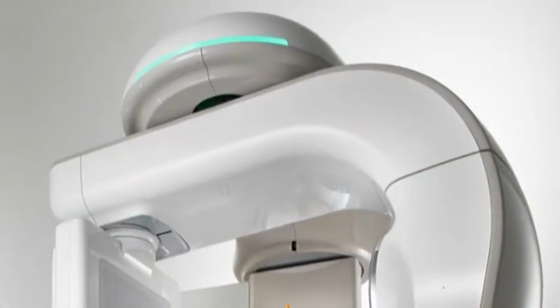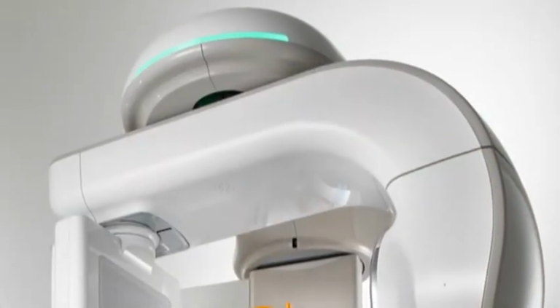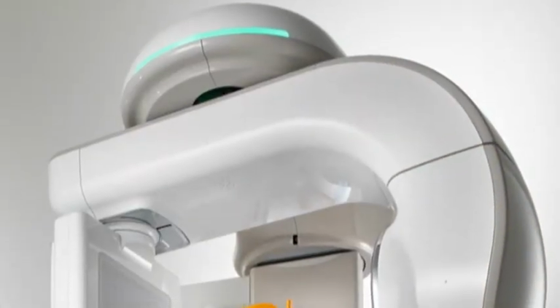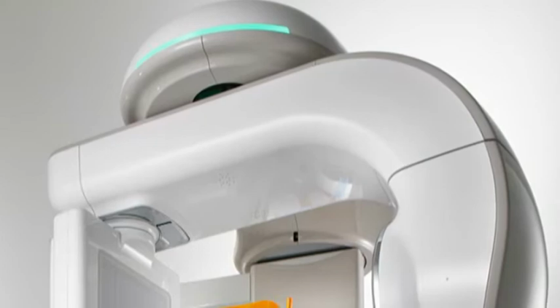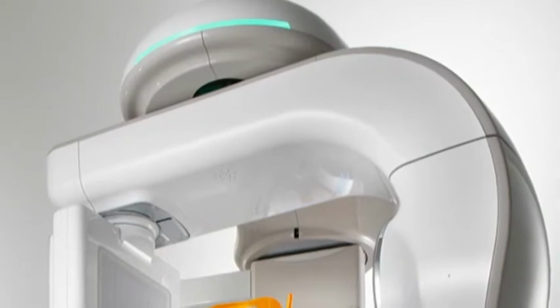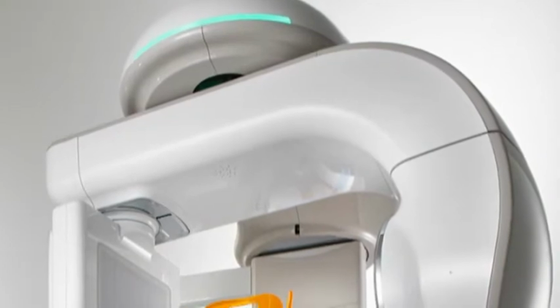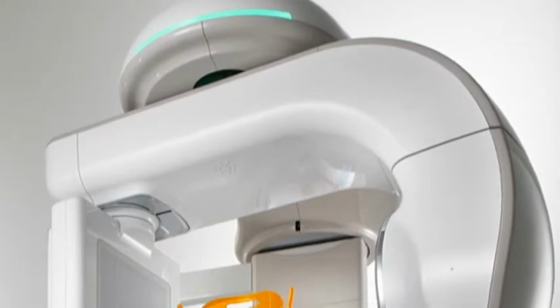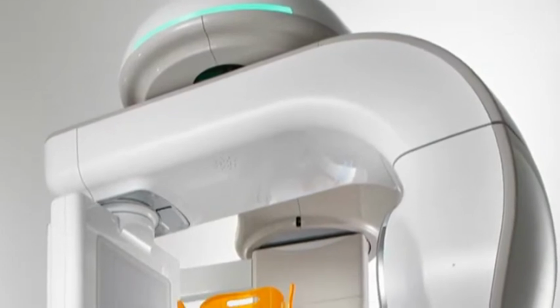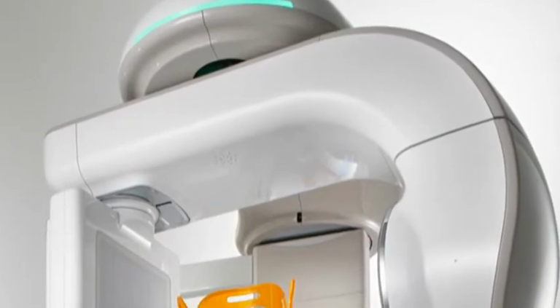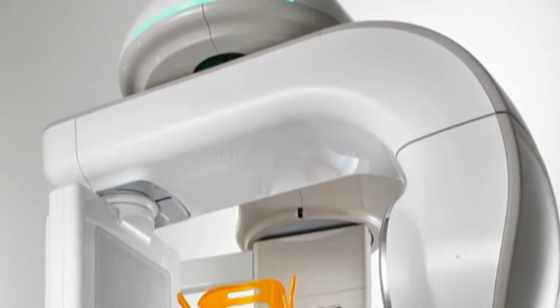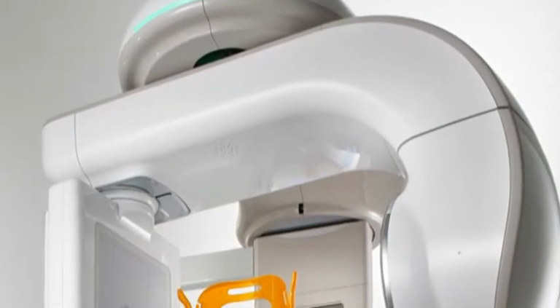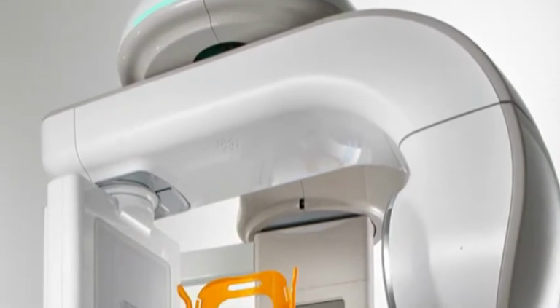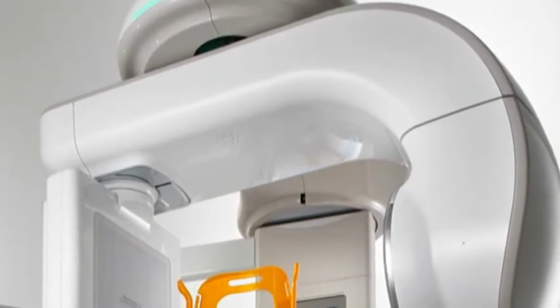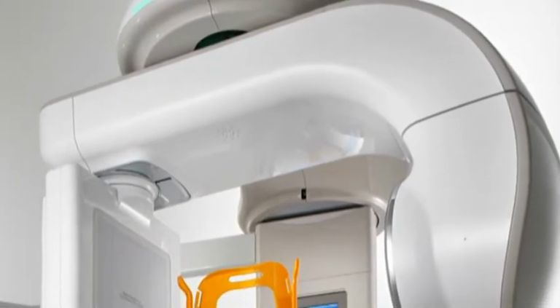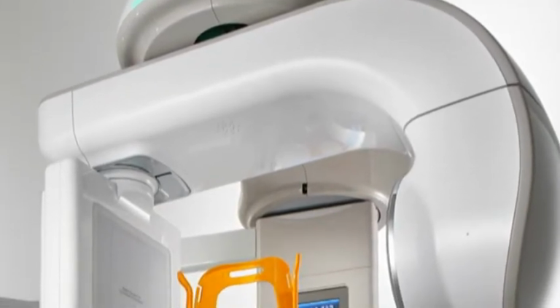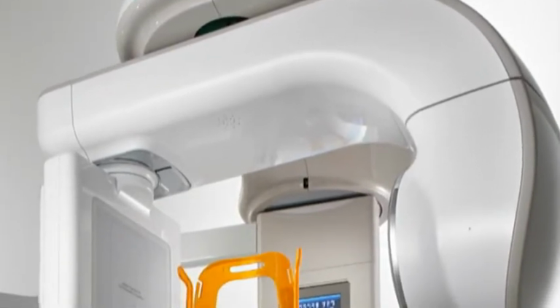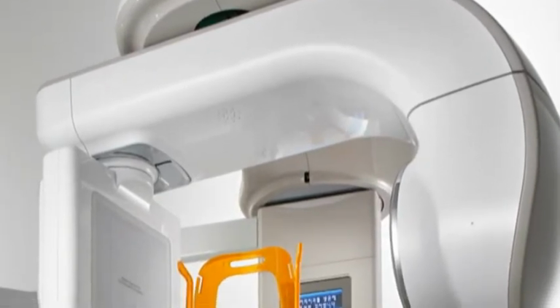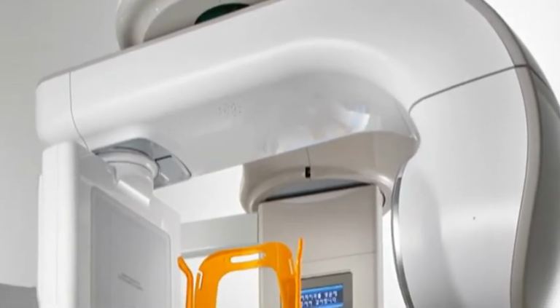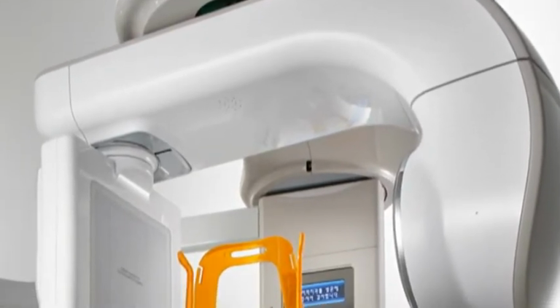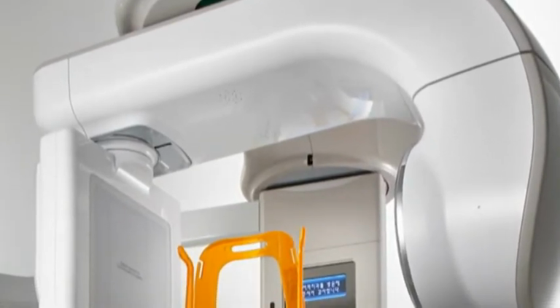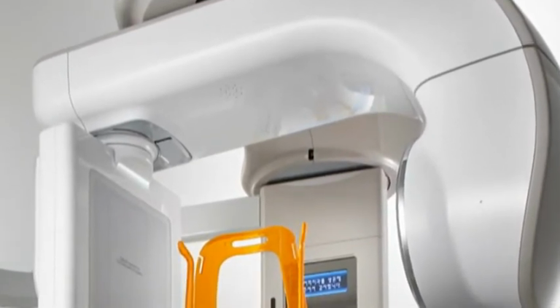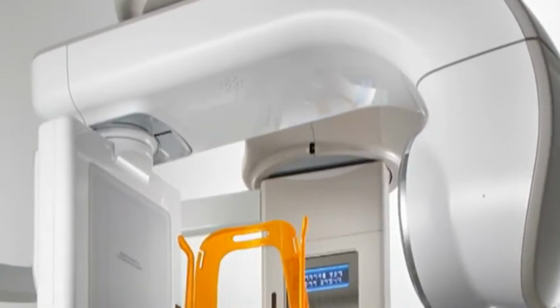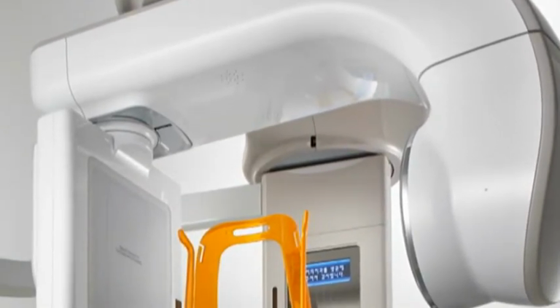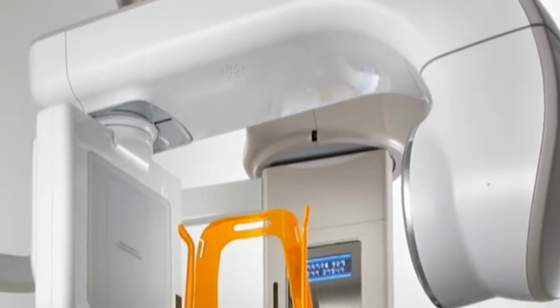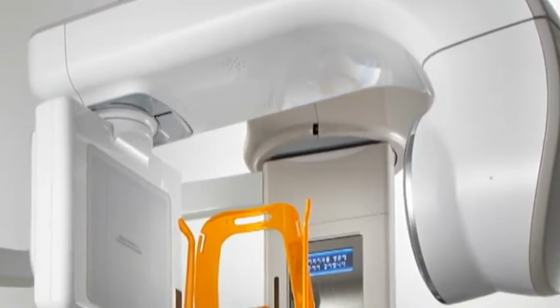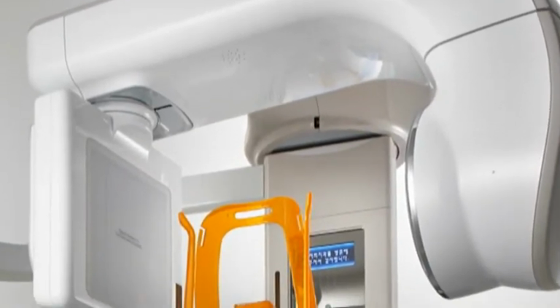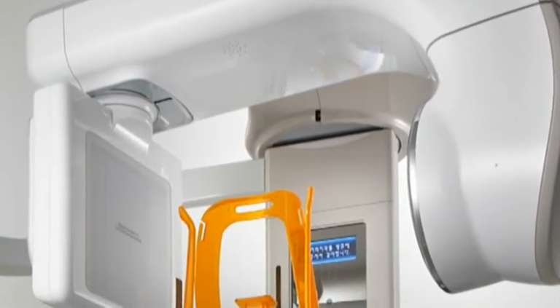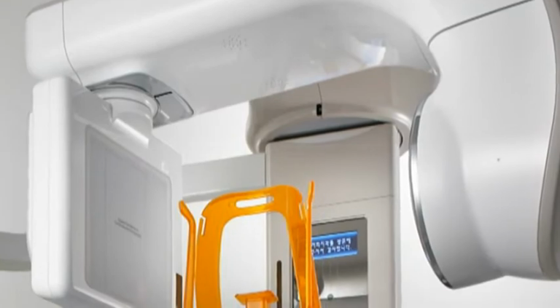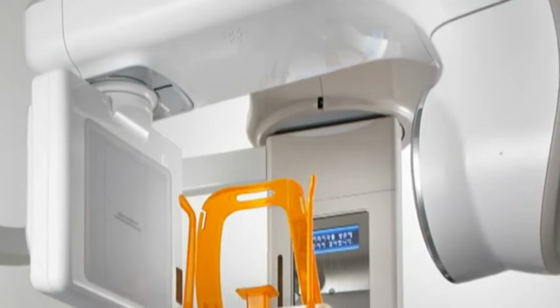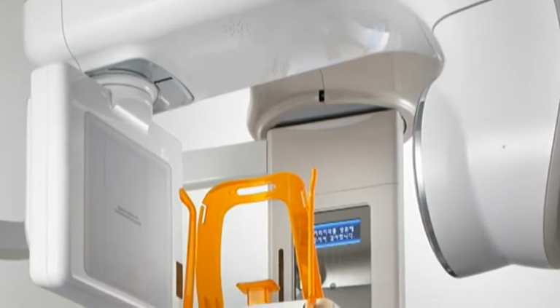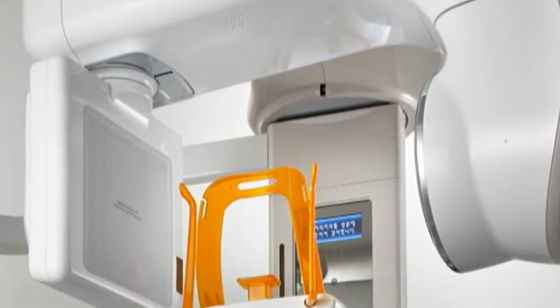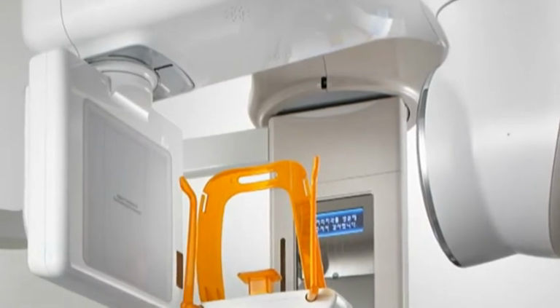With a built-in flat panel x-ray detector, the PAX Reve 3D incorporates the very latest cutting-edge technology.